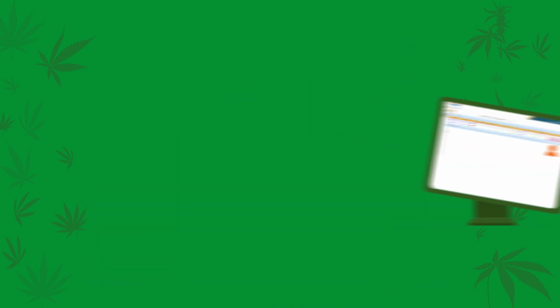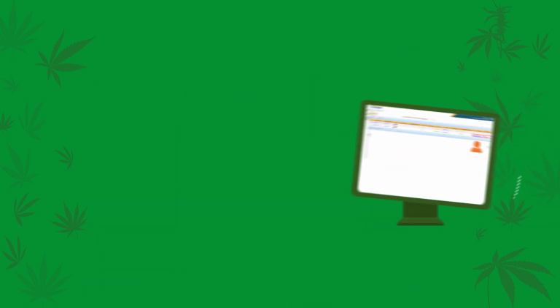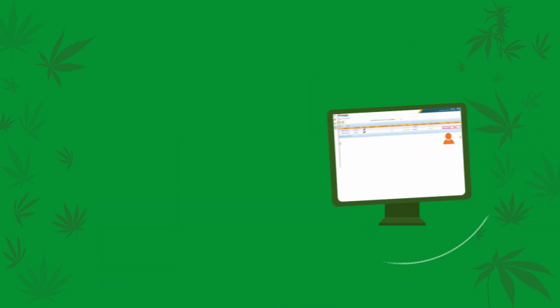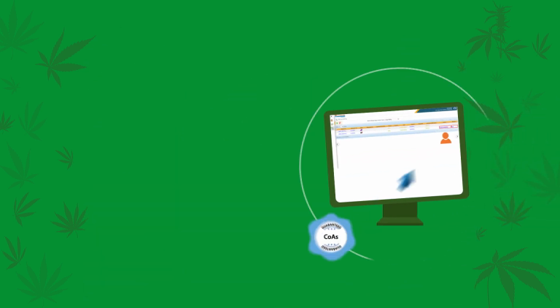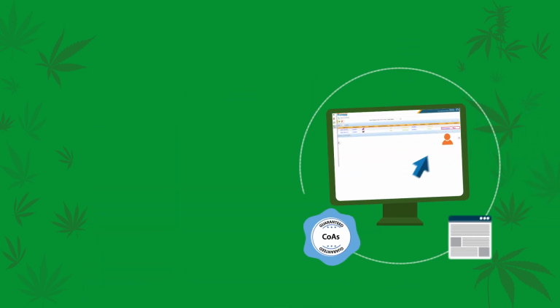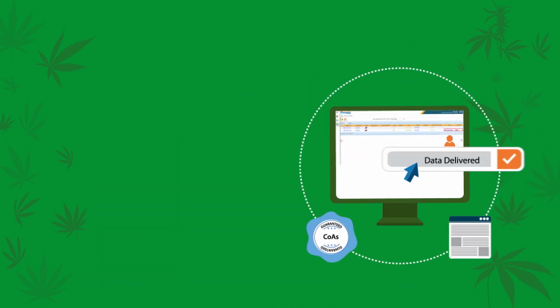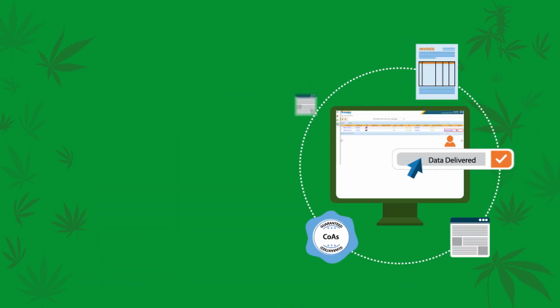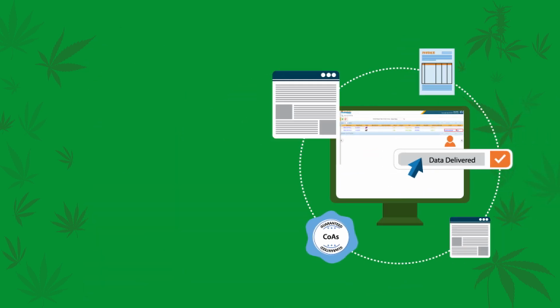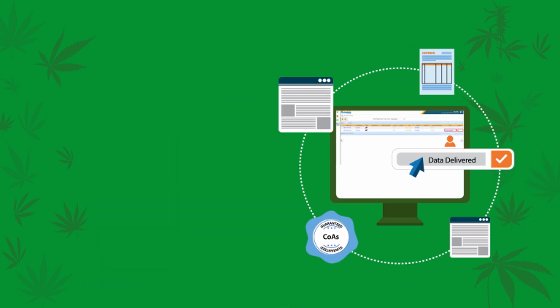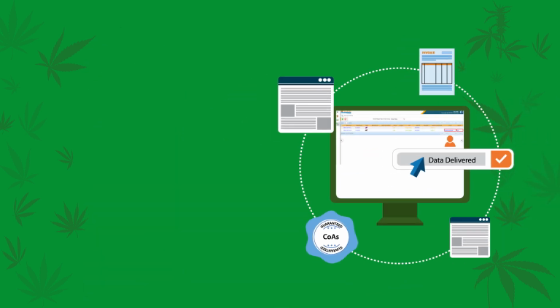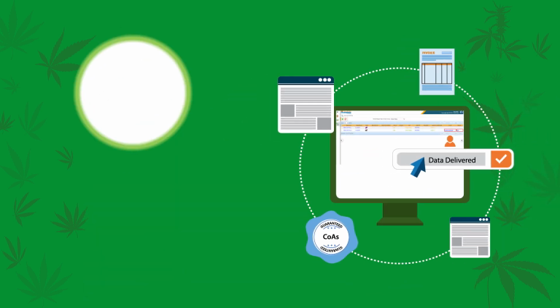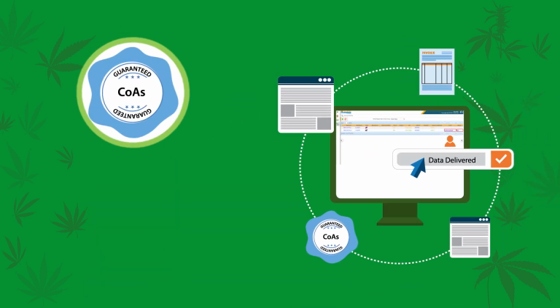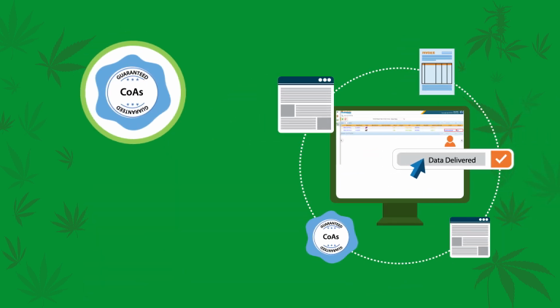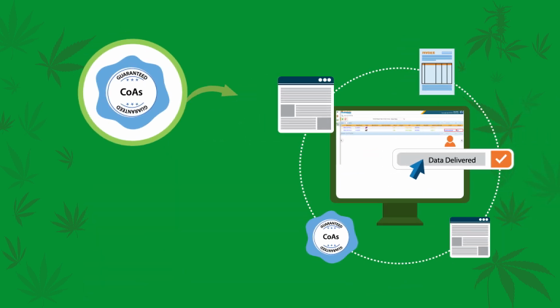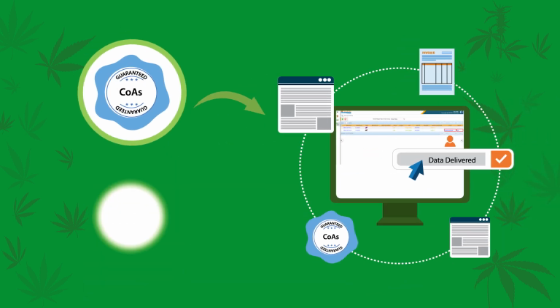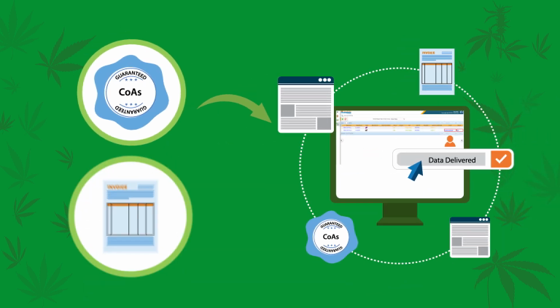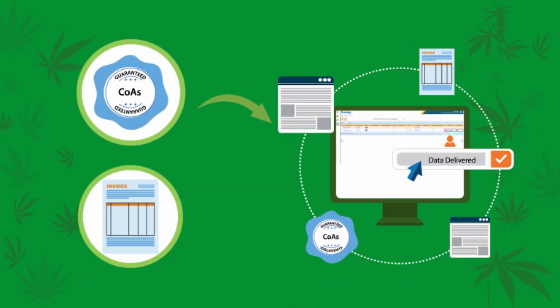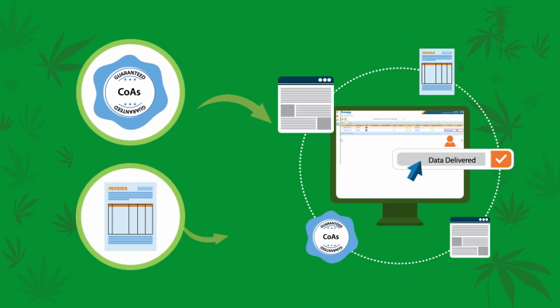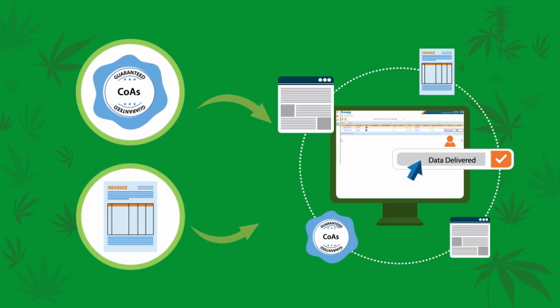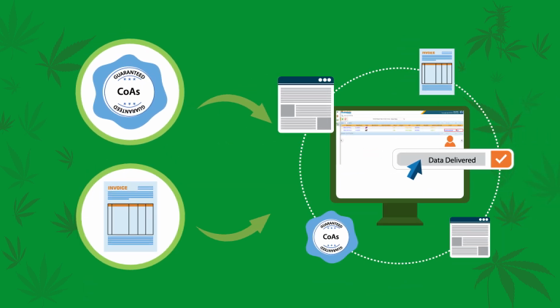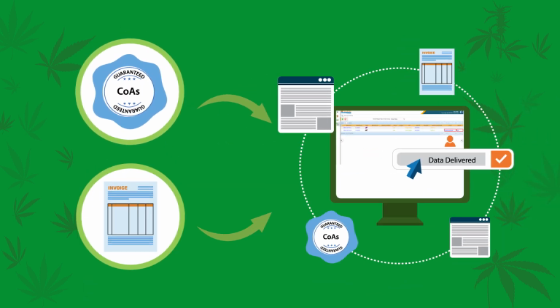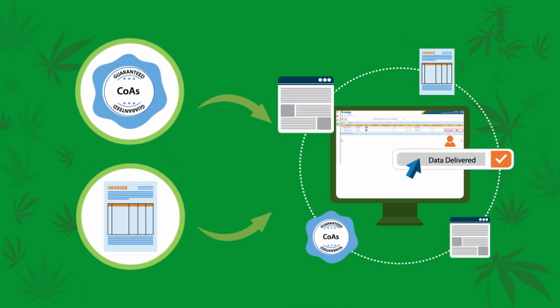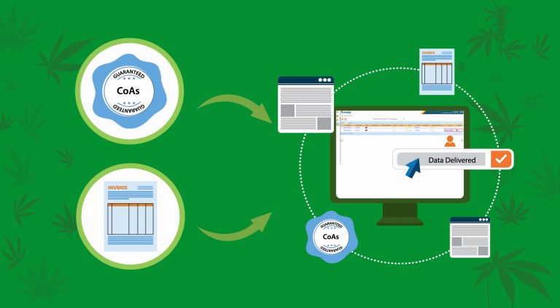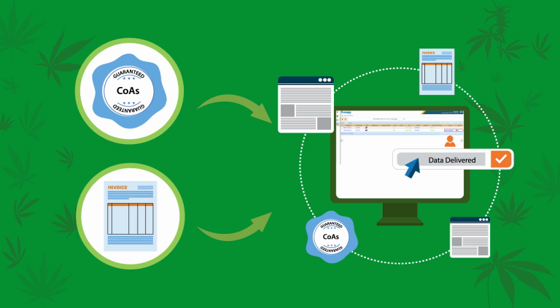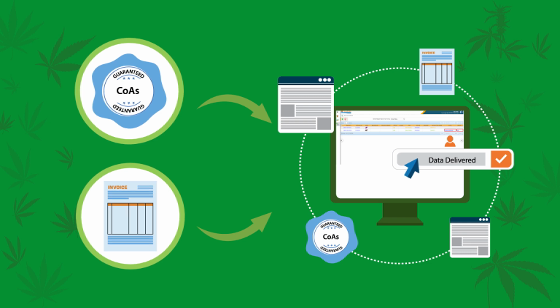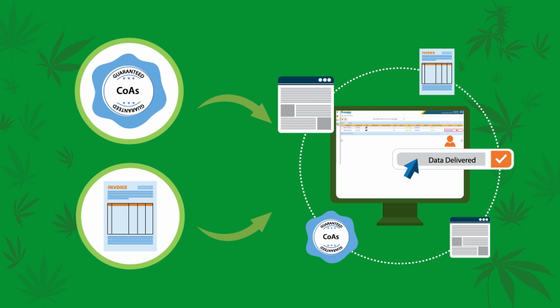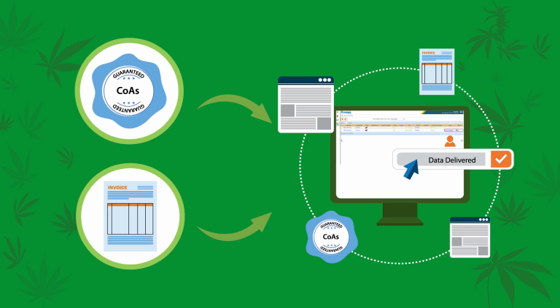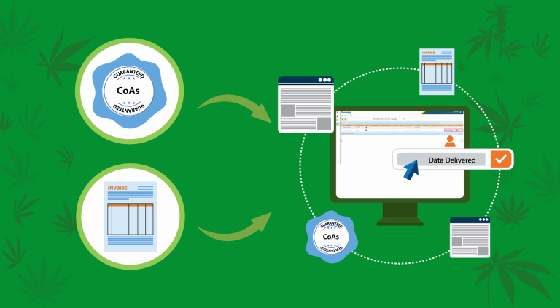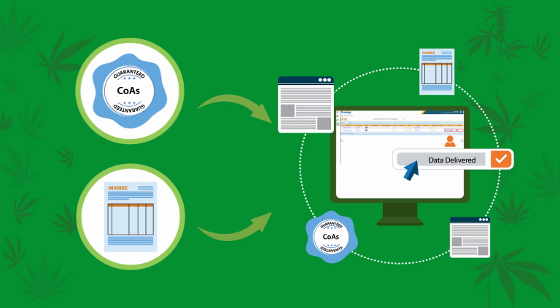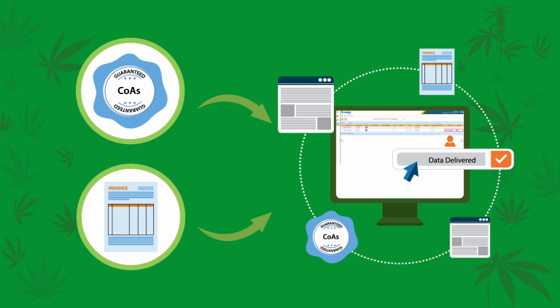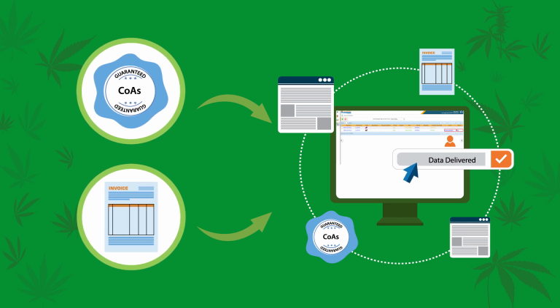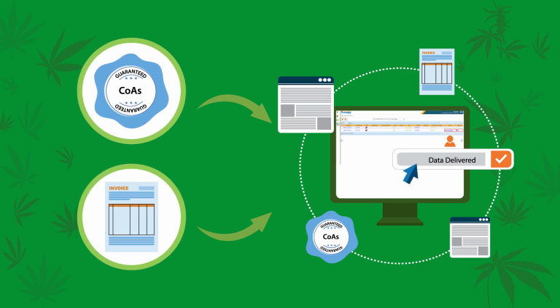Furthermore, CloudLIMS can deliver COAs and invoices to customers on a self-serve client portal.